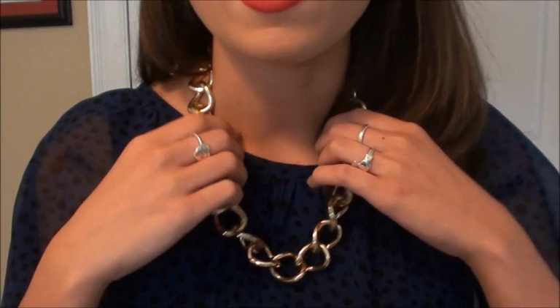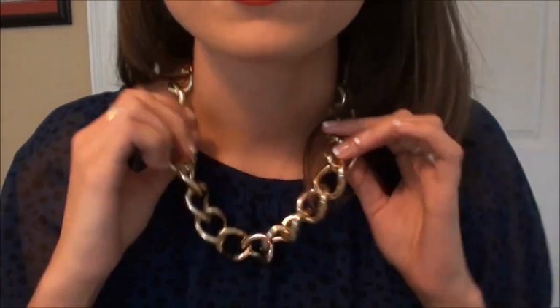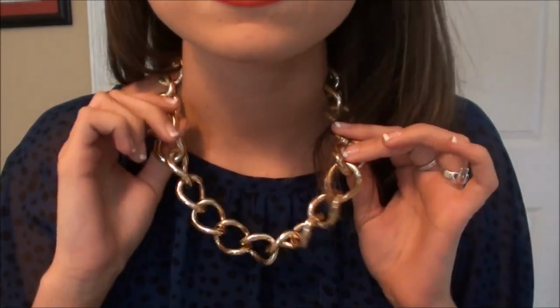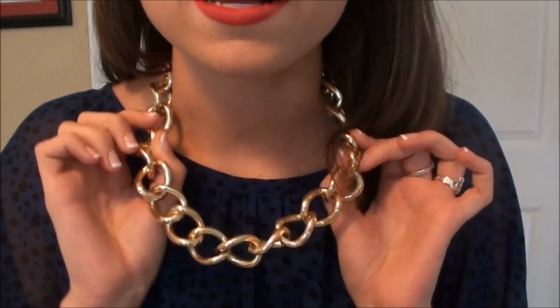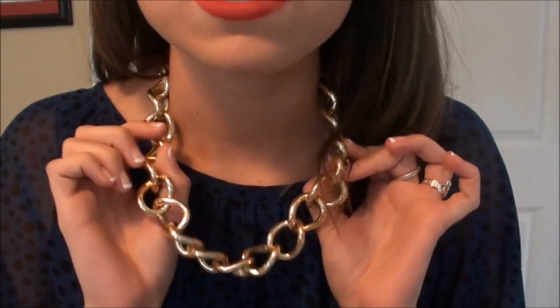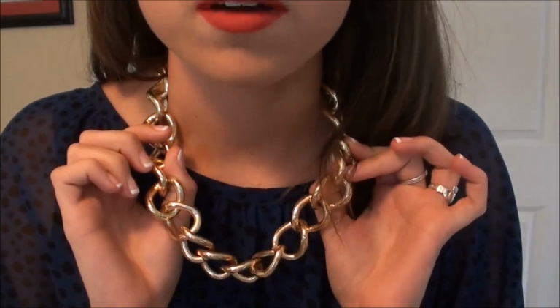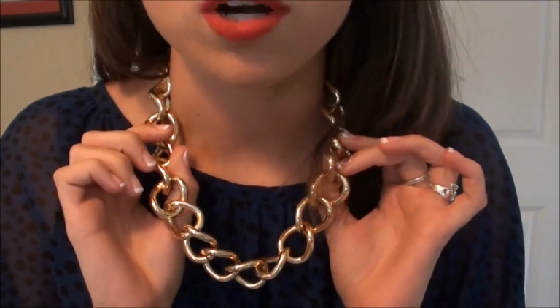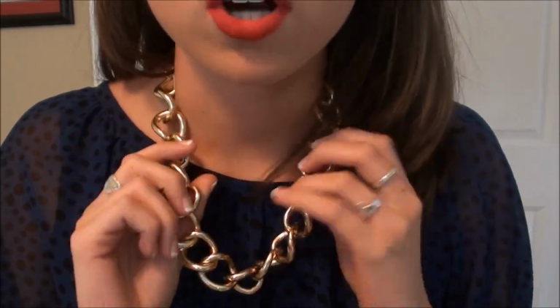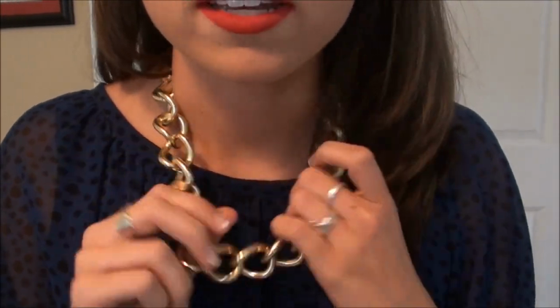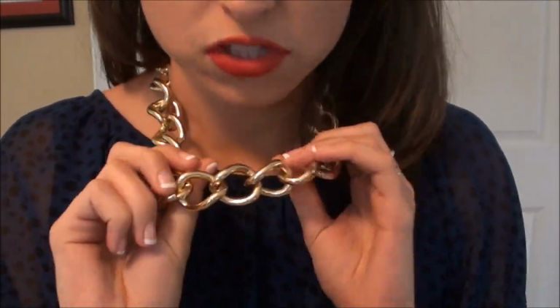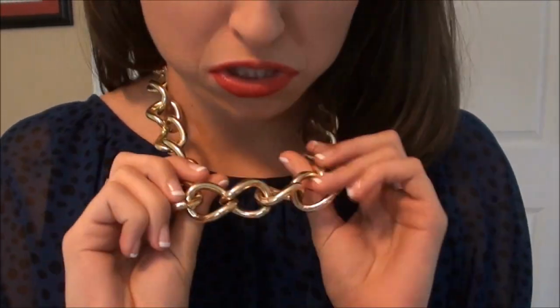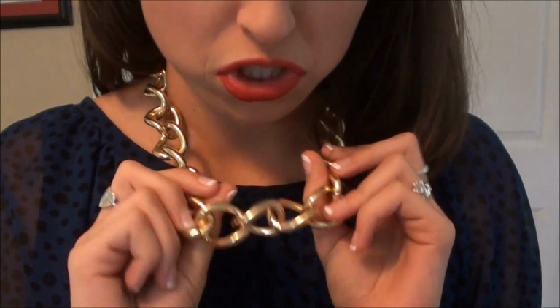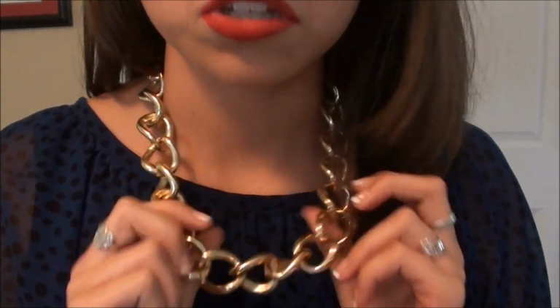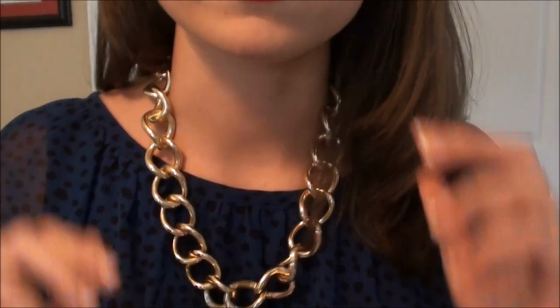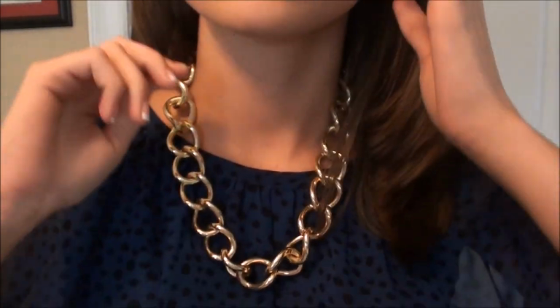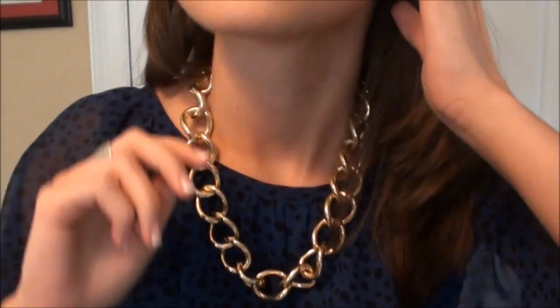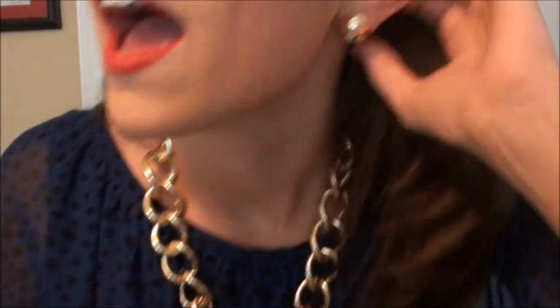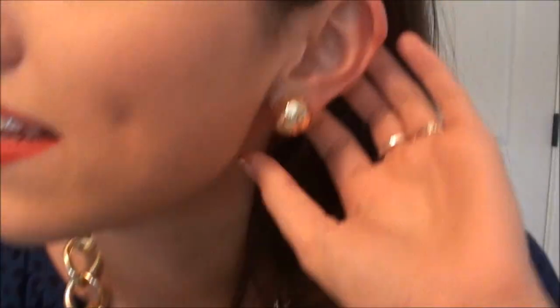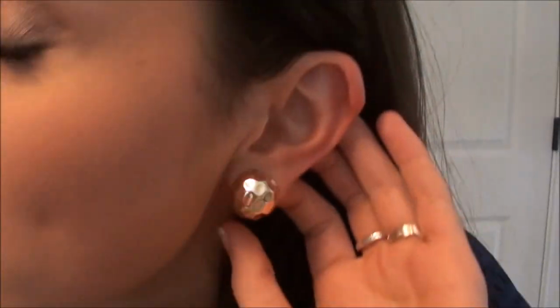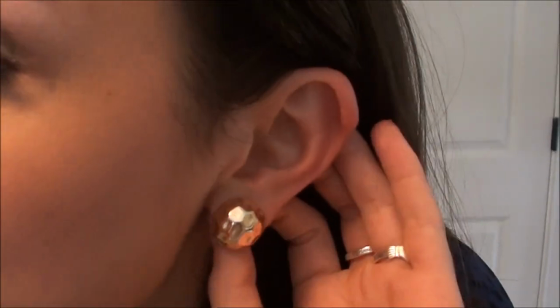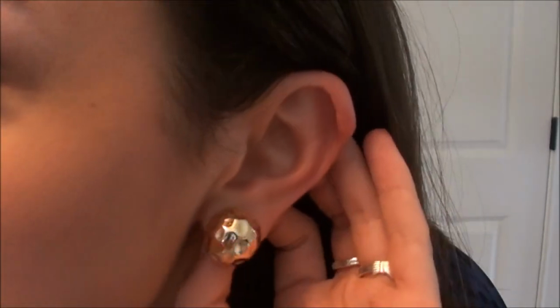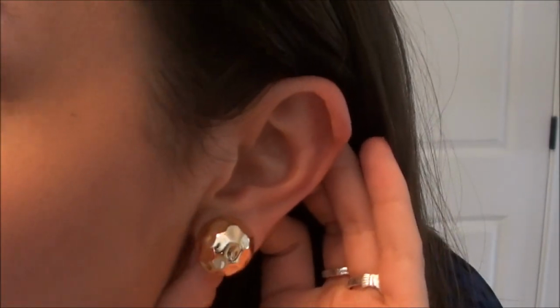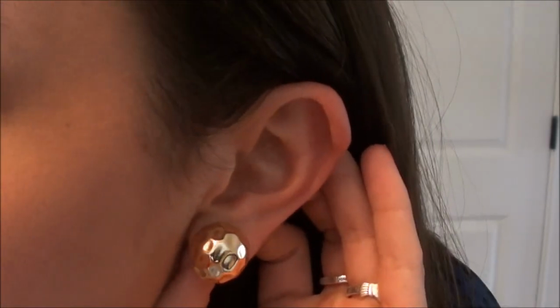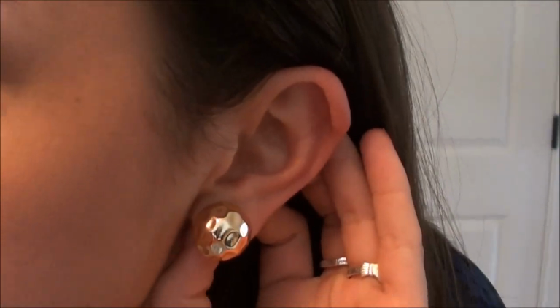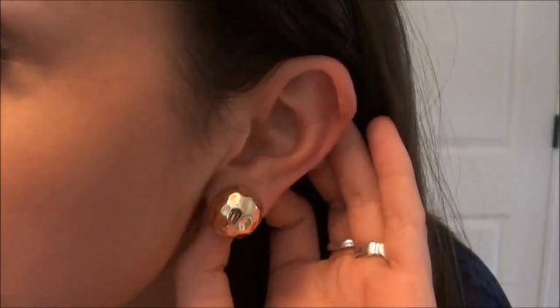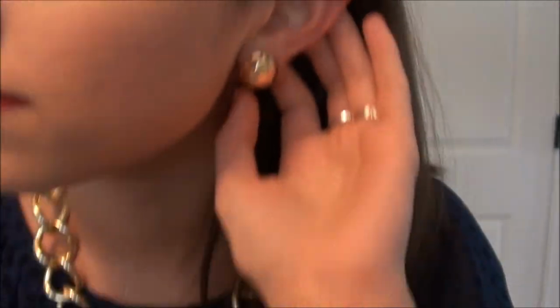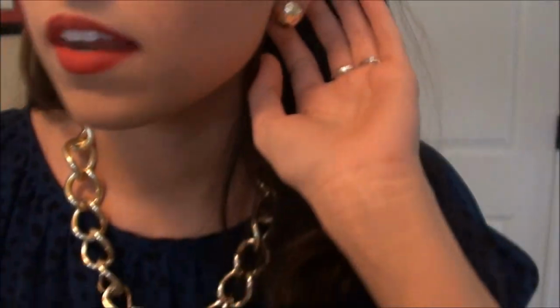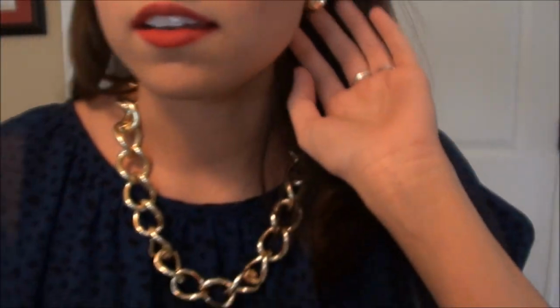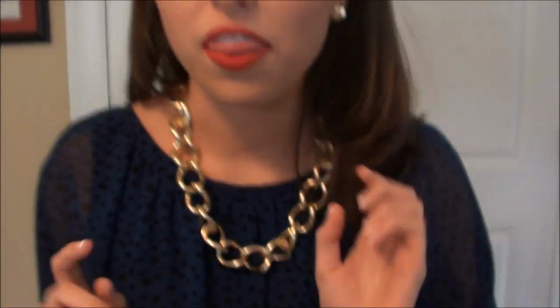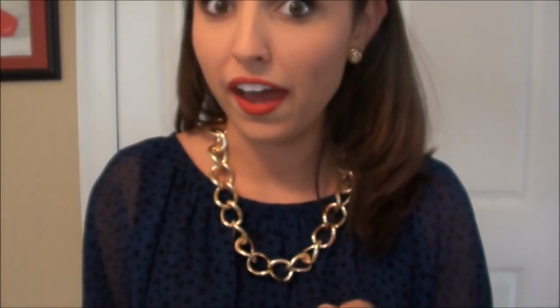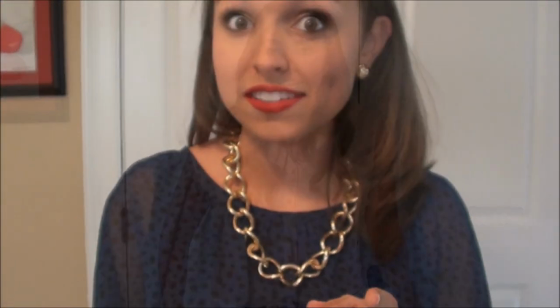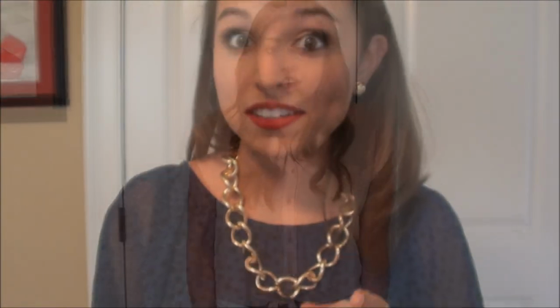I'm wearing this necklace from Charming Charlie's — it's just this chunky gold necklace. And these earrings from Target. And that is it.